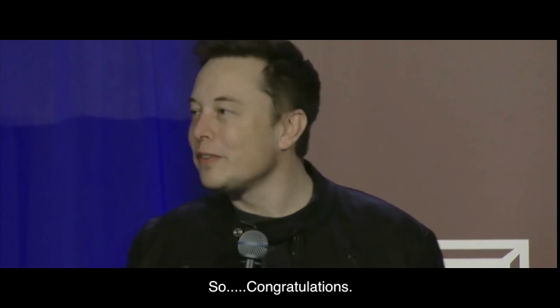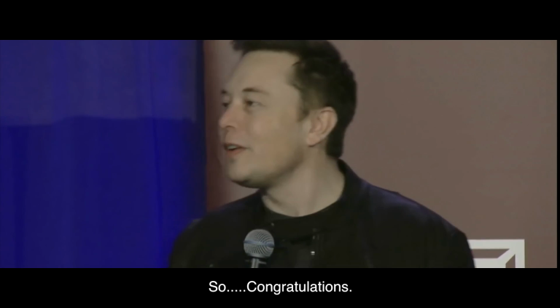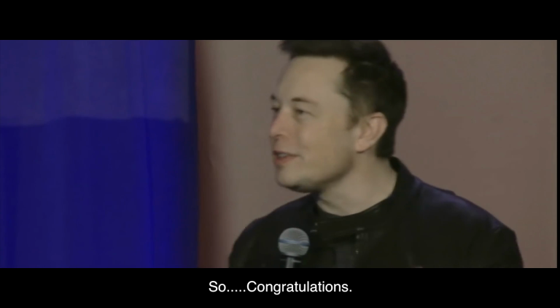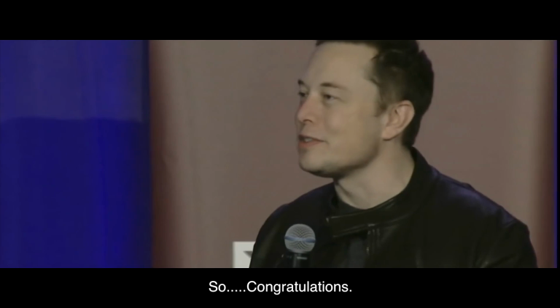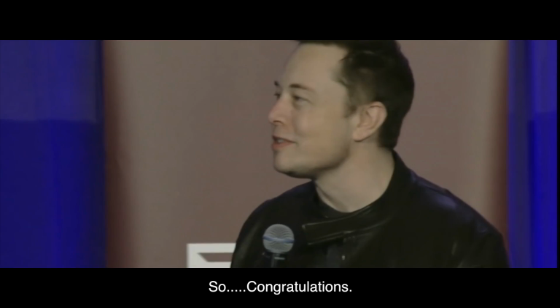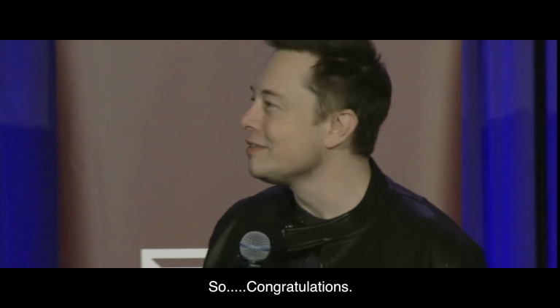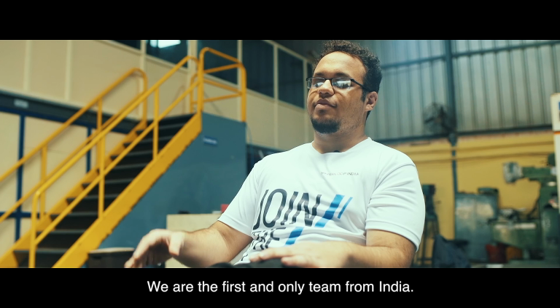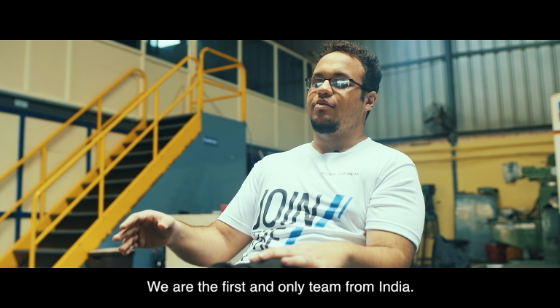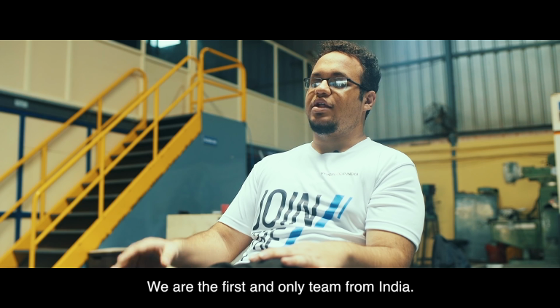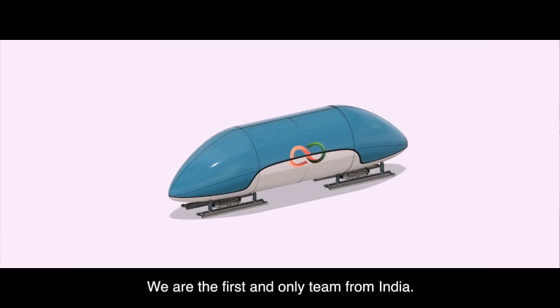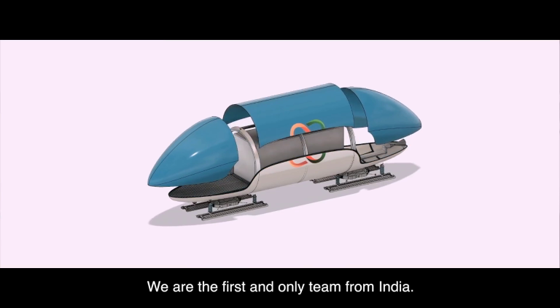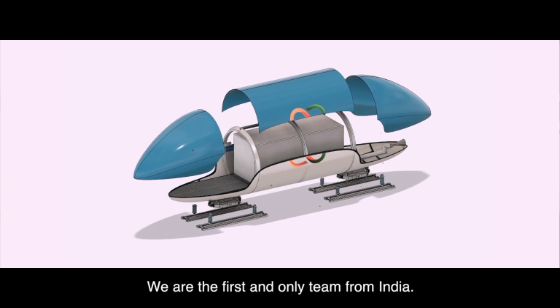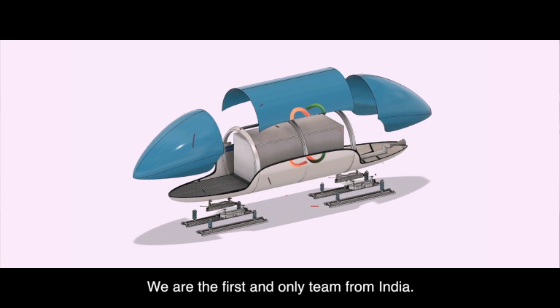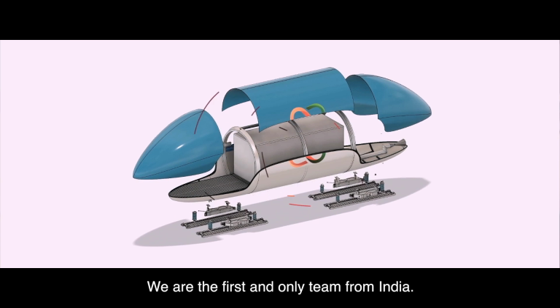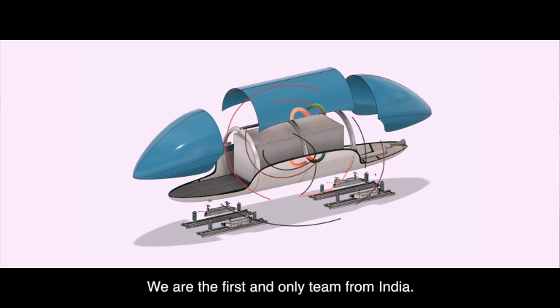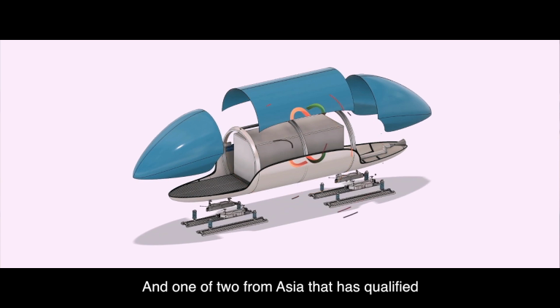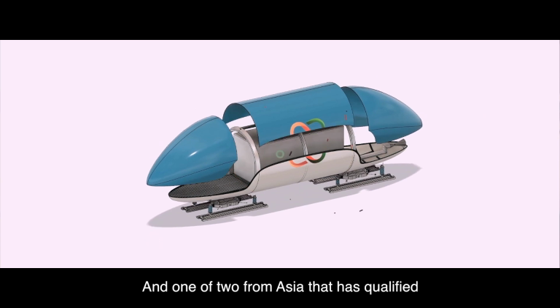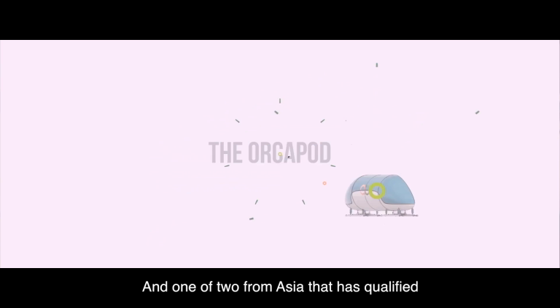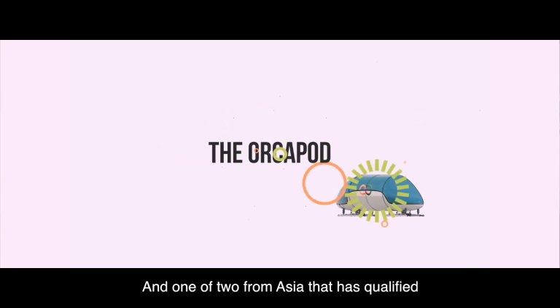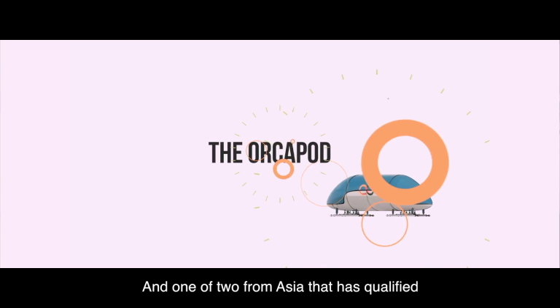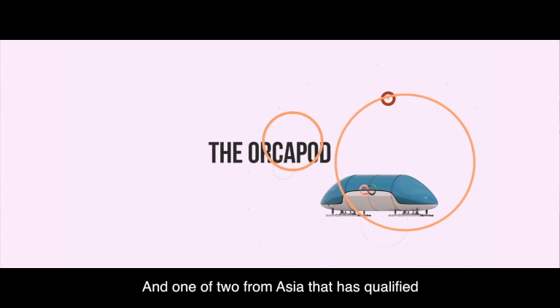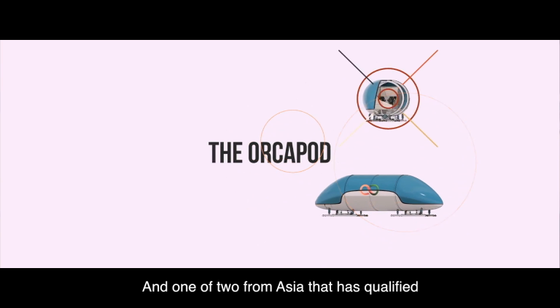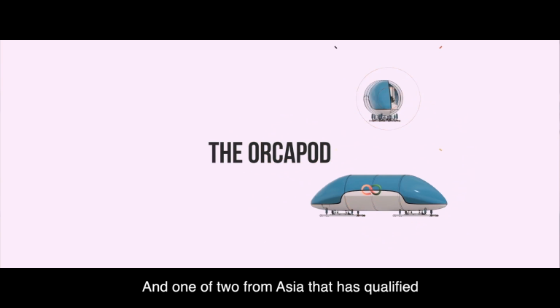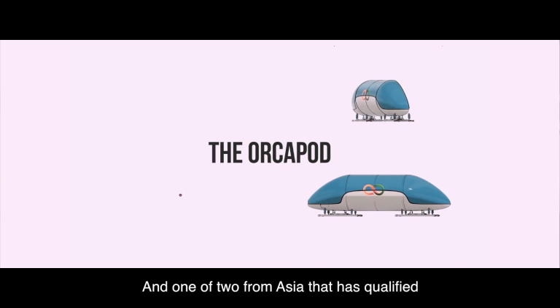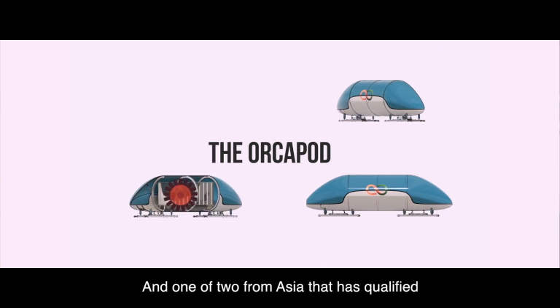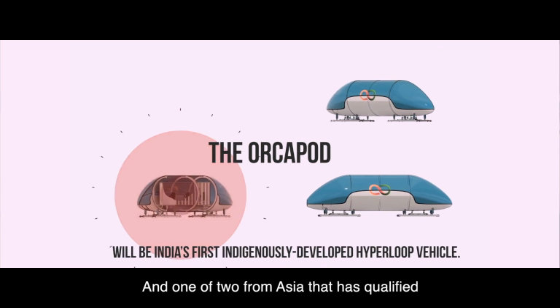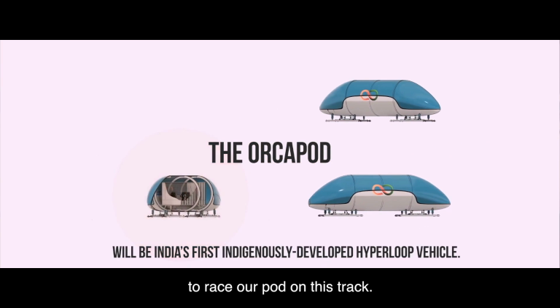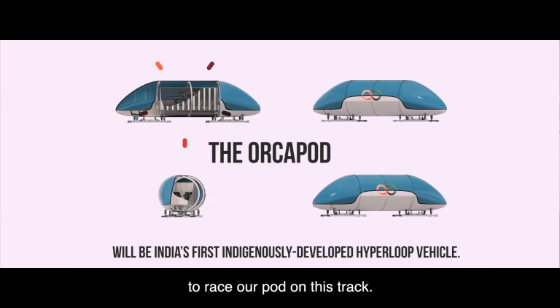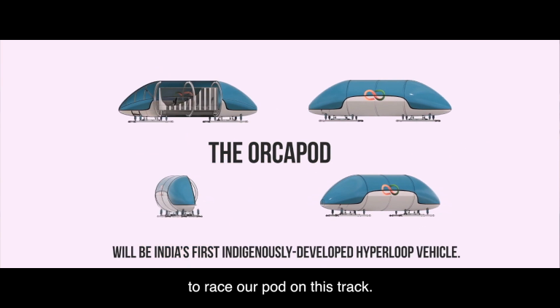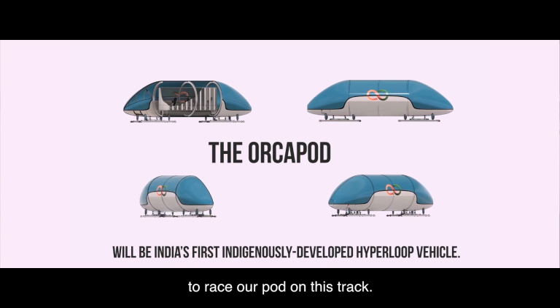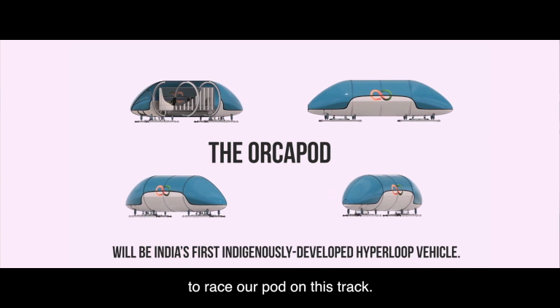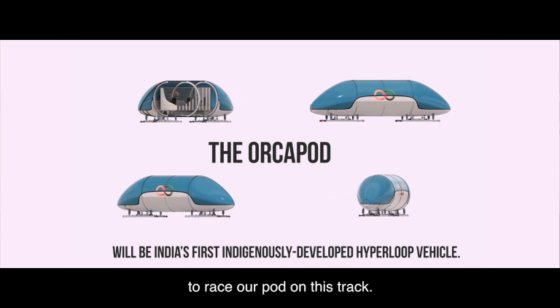Congratulations — we are the first and only team from India, and one of only two from Asia, that has qualified to race our pod on this track.